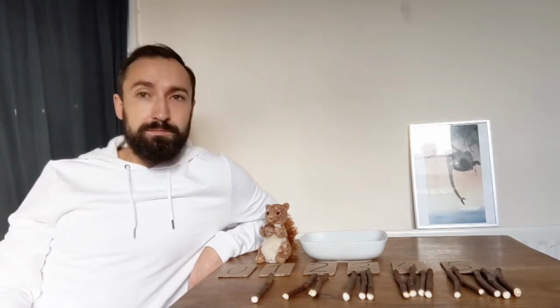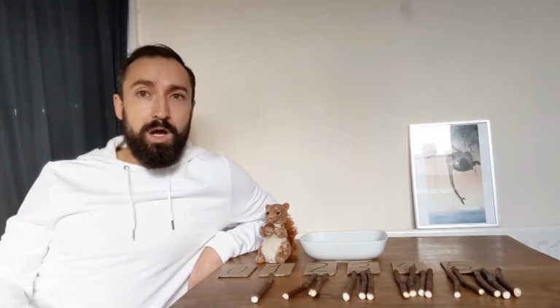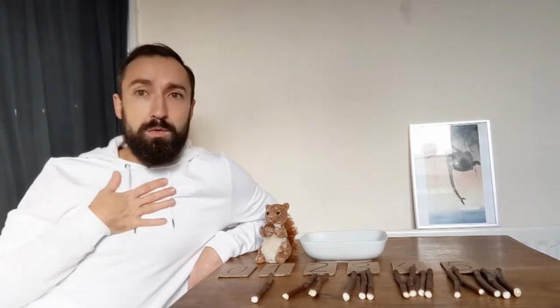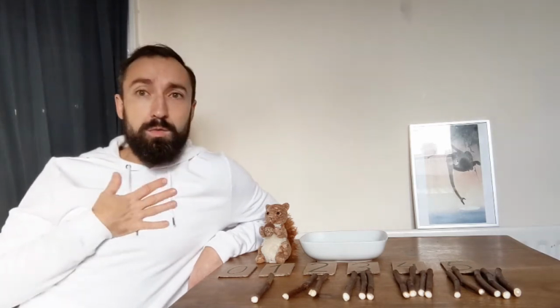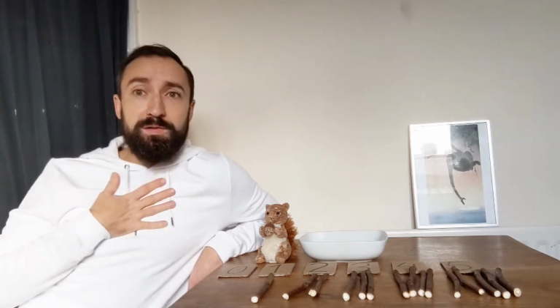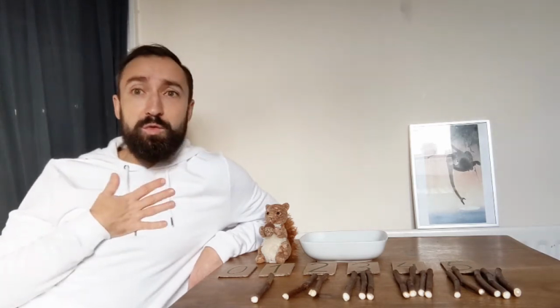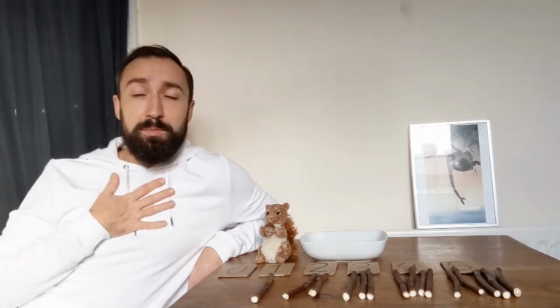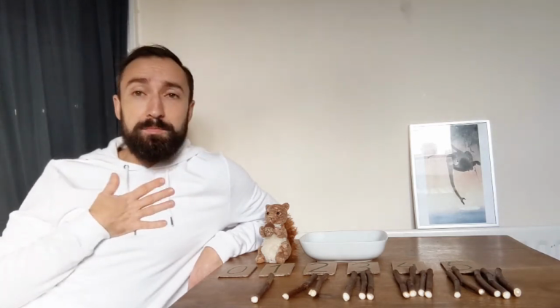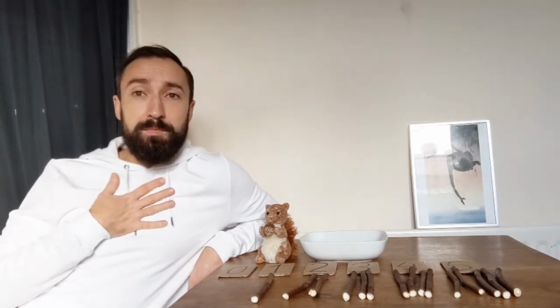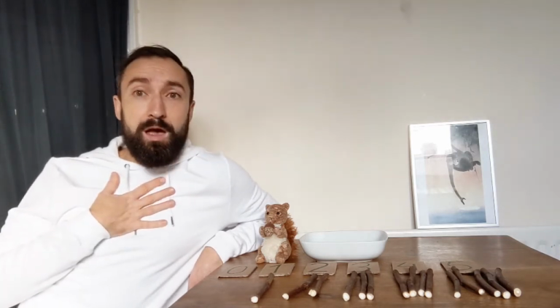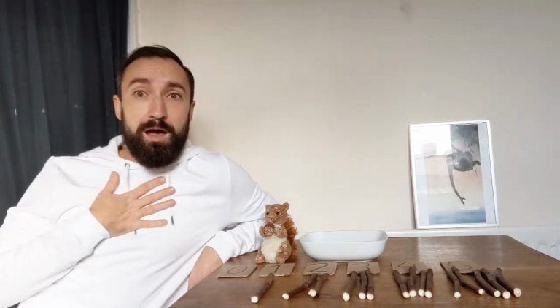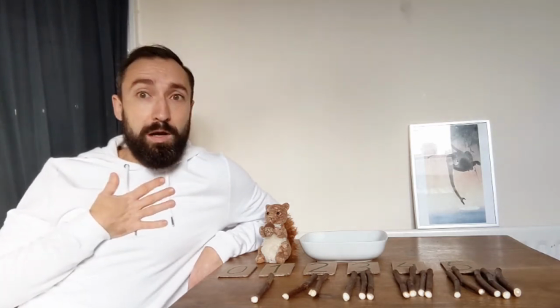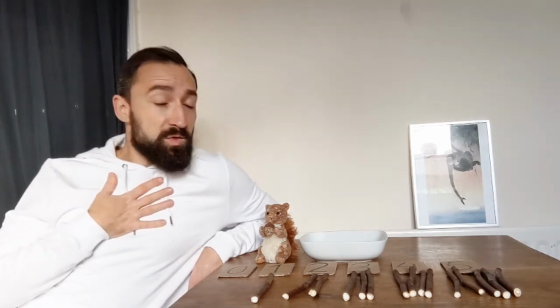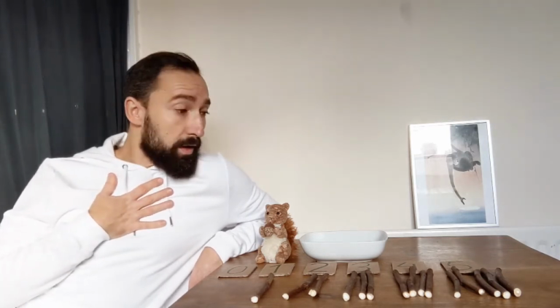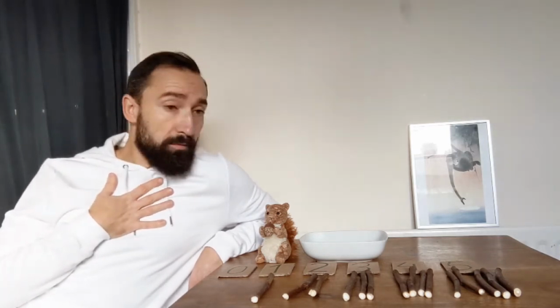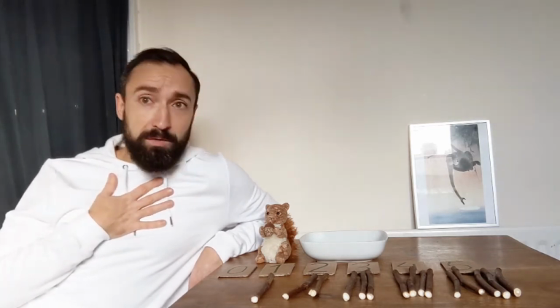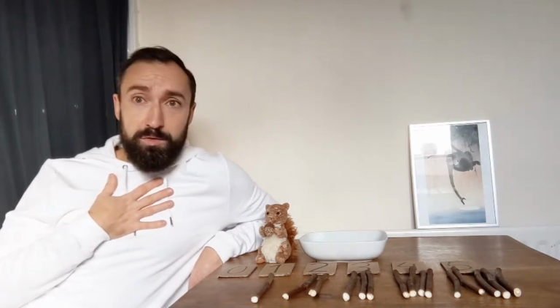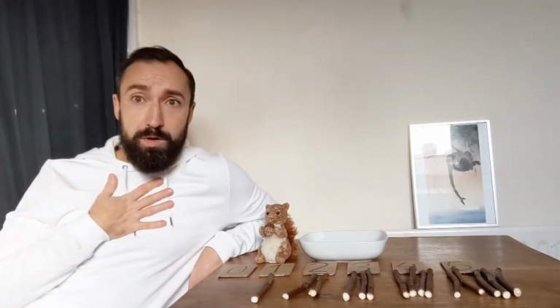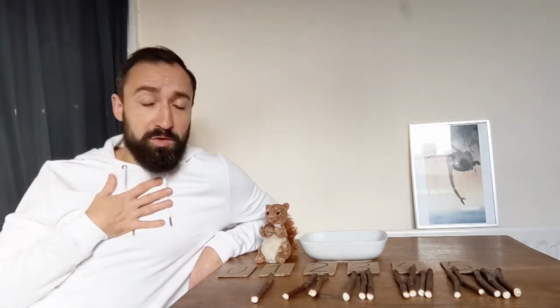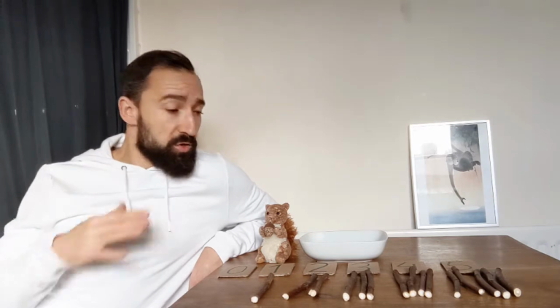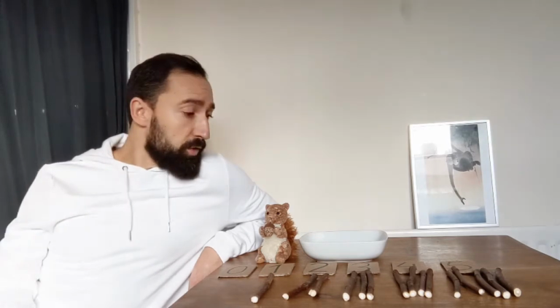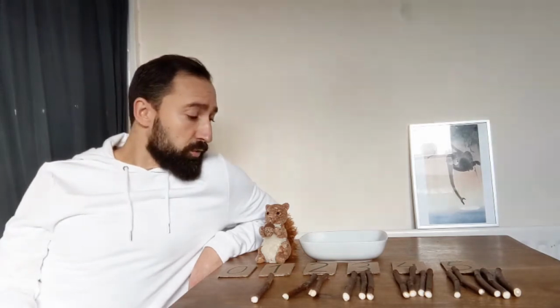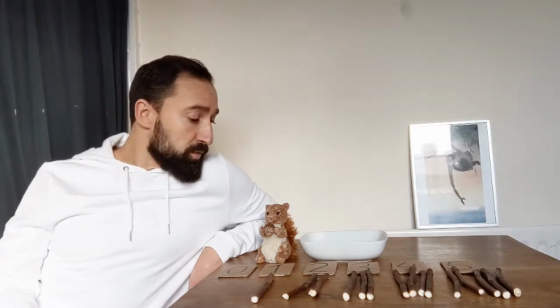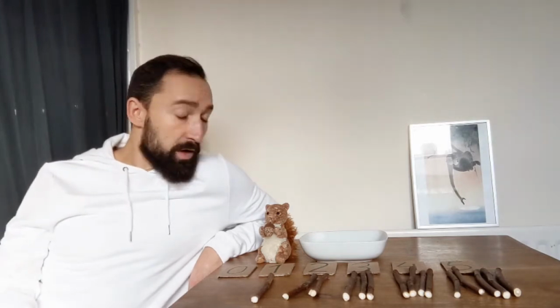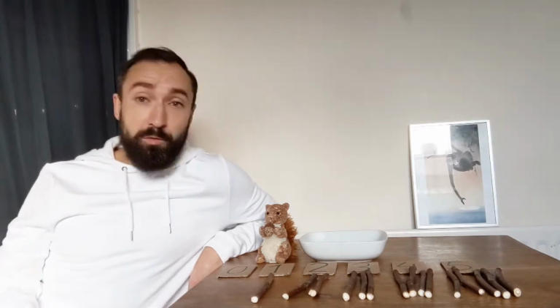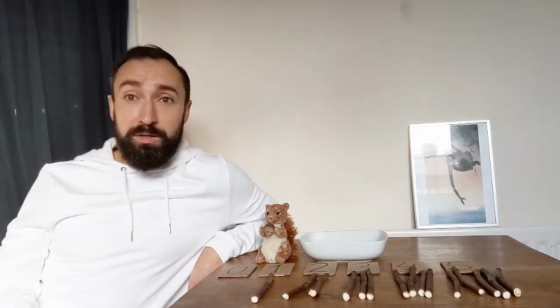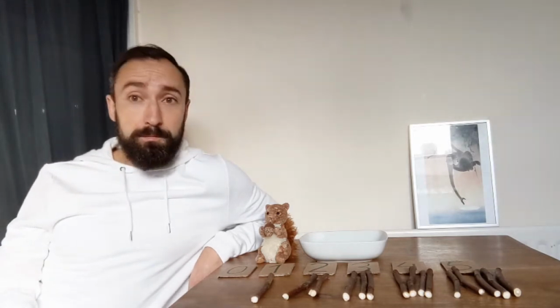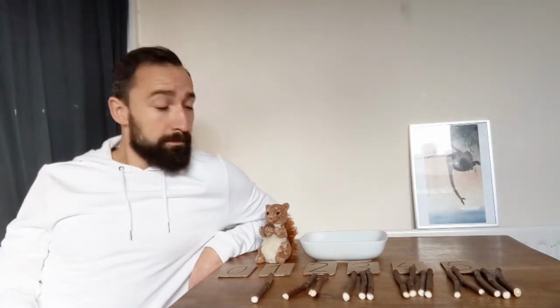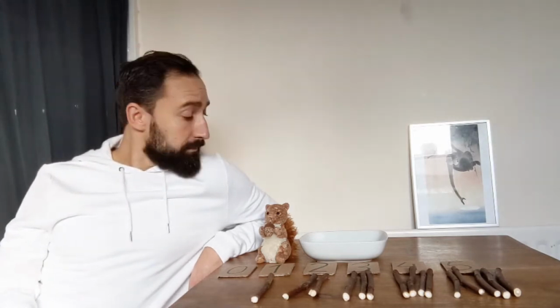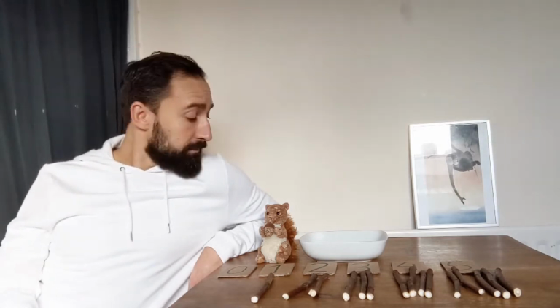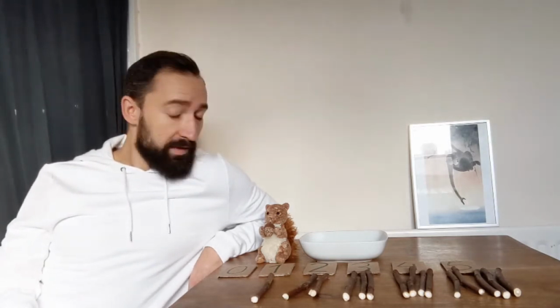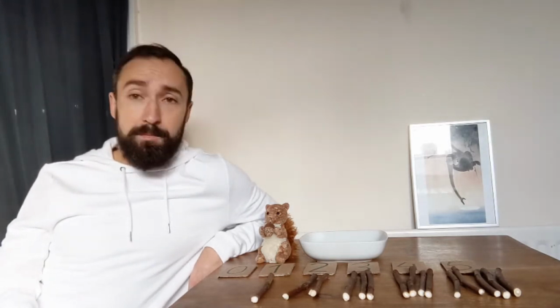Oh, what are you doing? I'm going to do some counting. Do you want me to show you how to do some counting? Yeah?